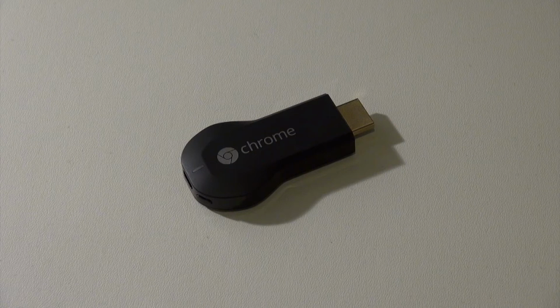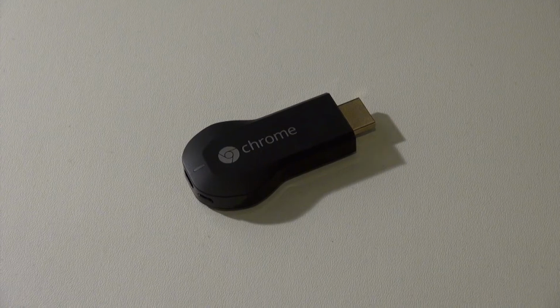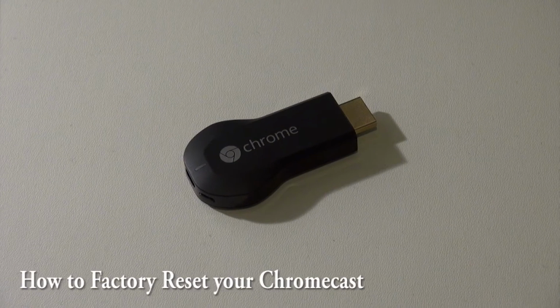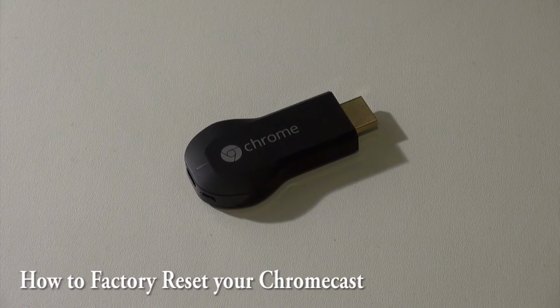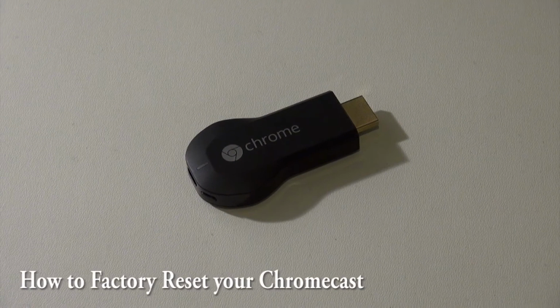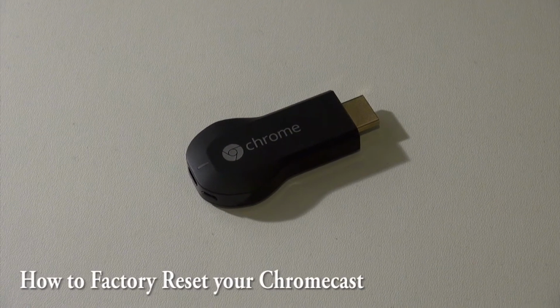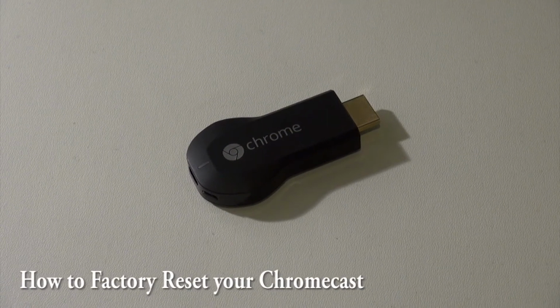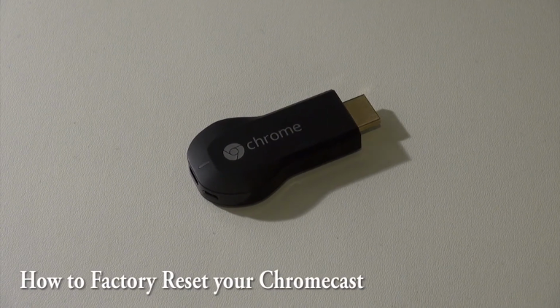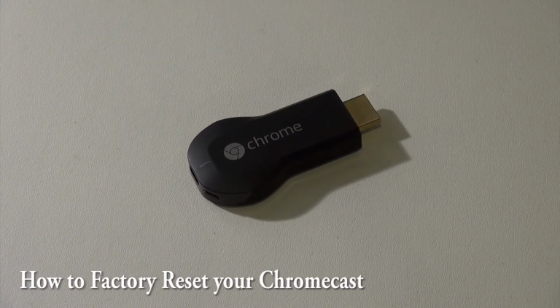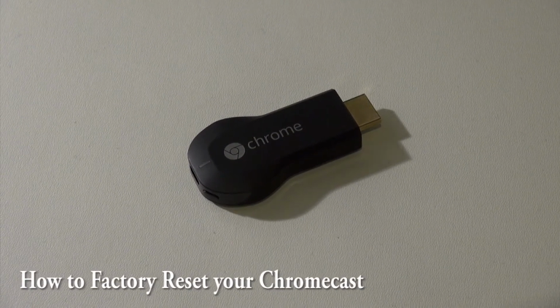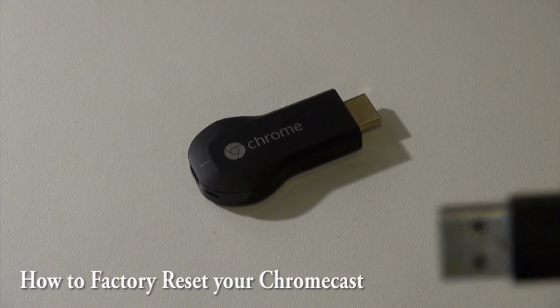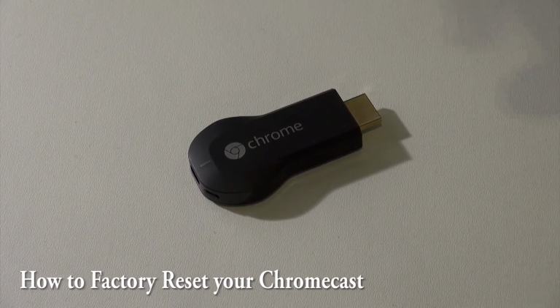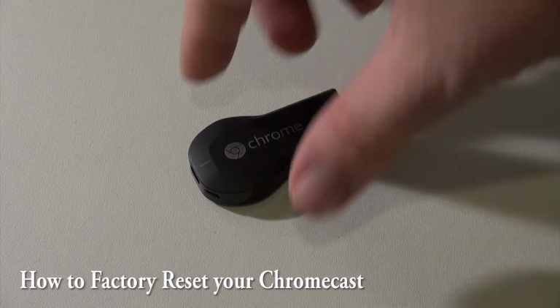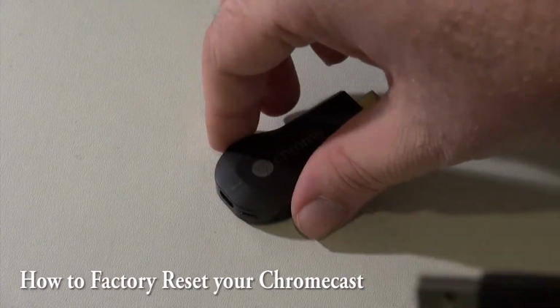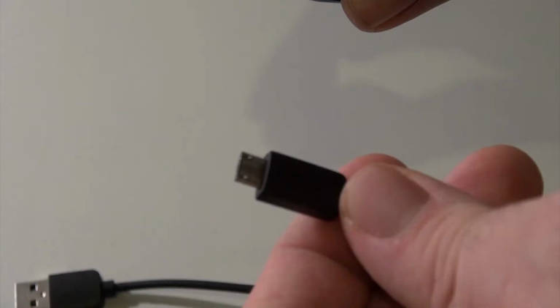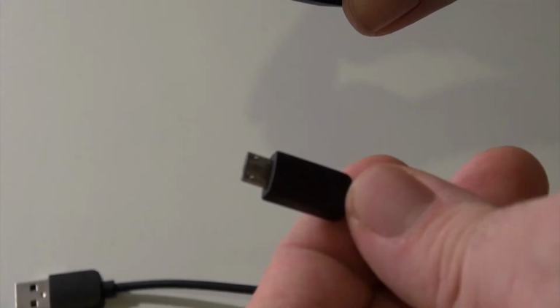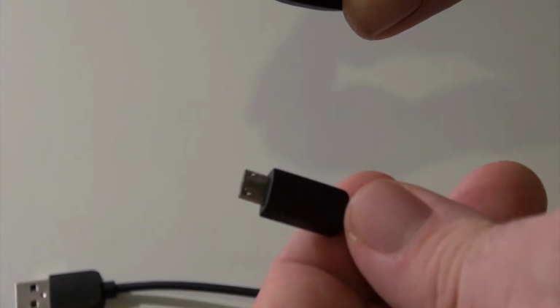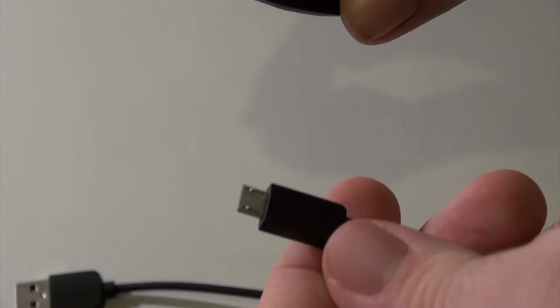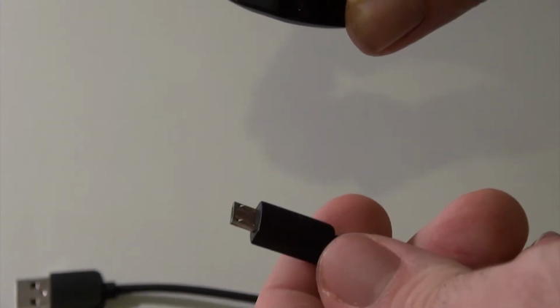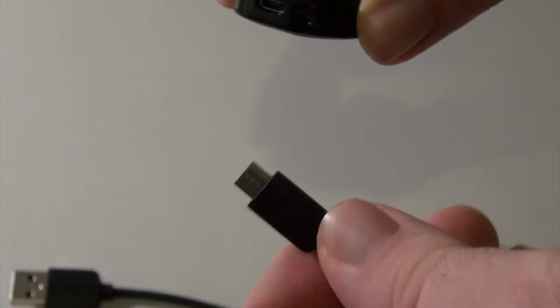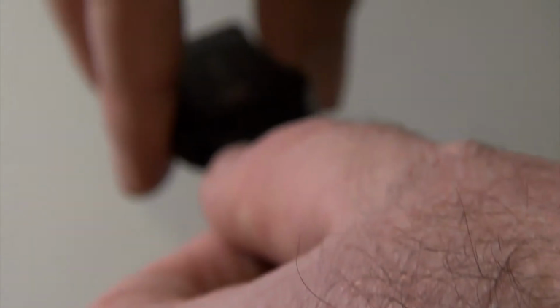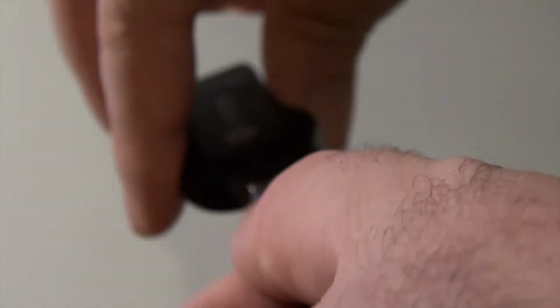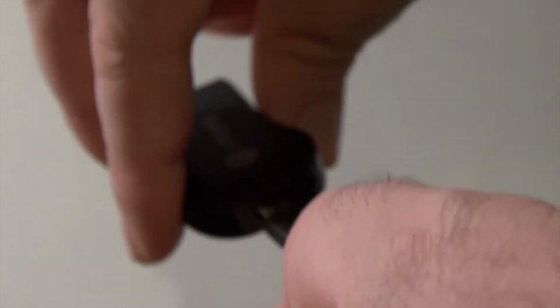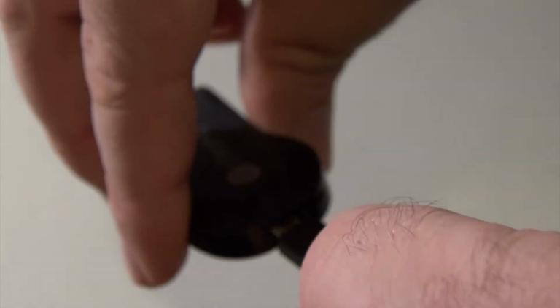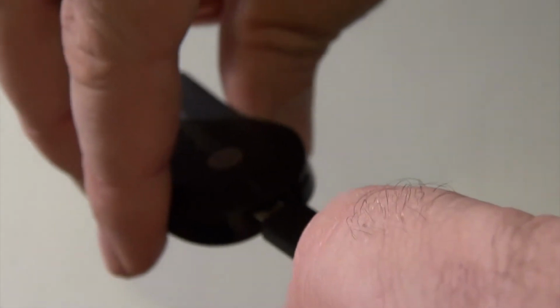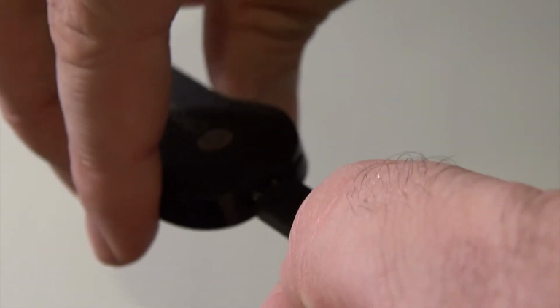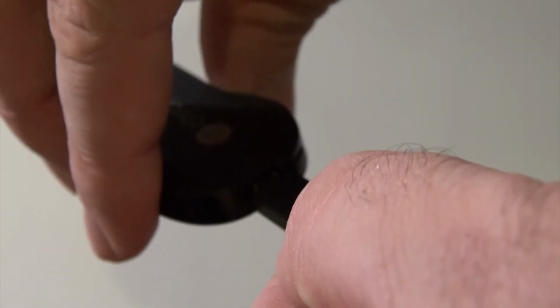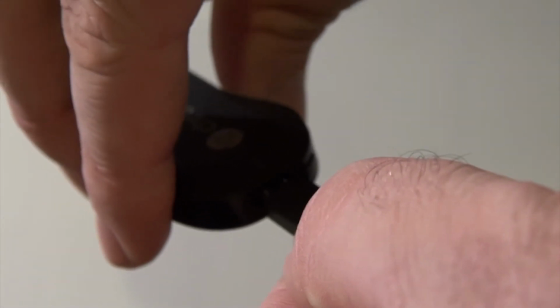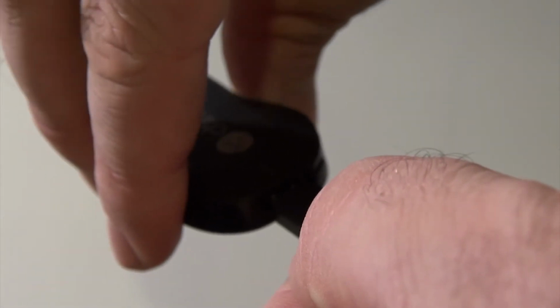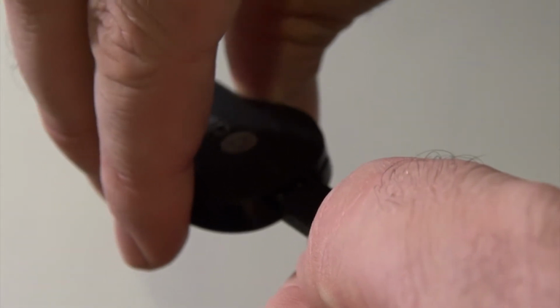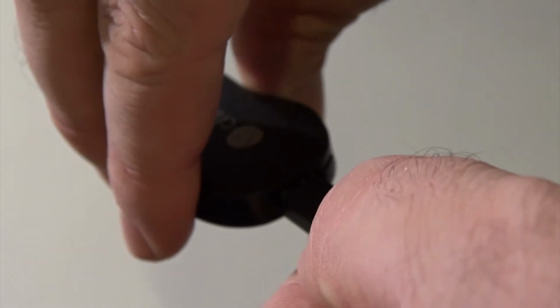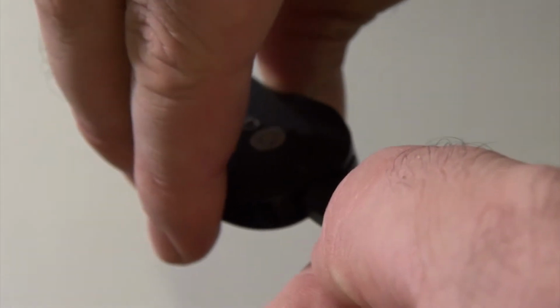Let's factory reset our Chromecast using our phone. Take the USB cable and plug it into the Chromecast. This is what is used for power.